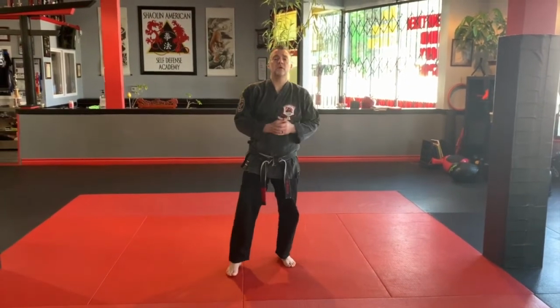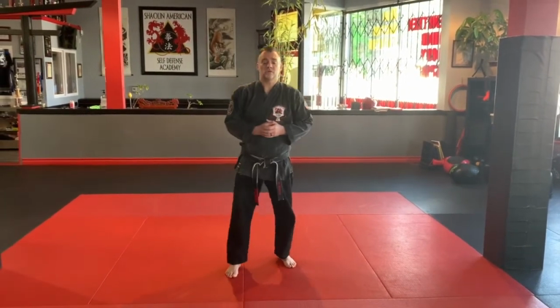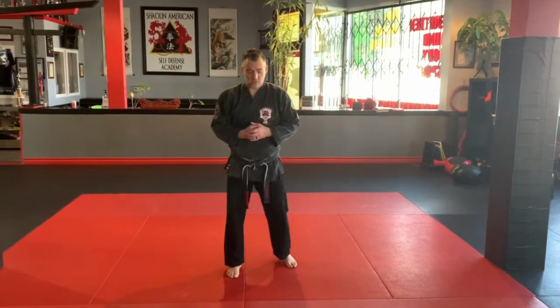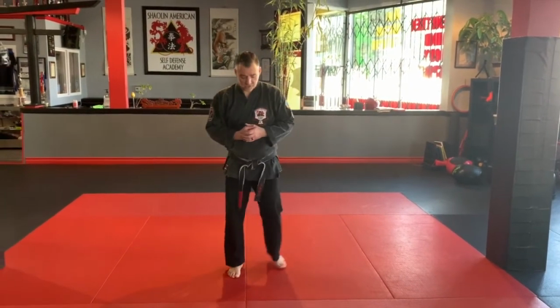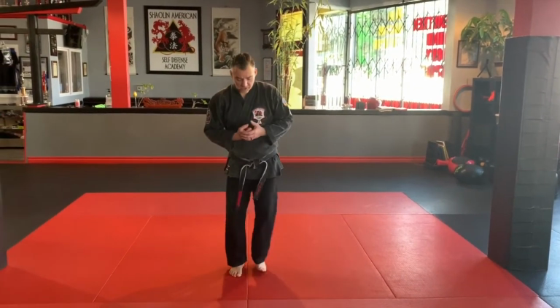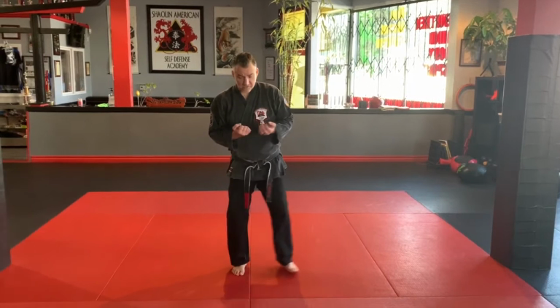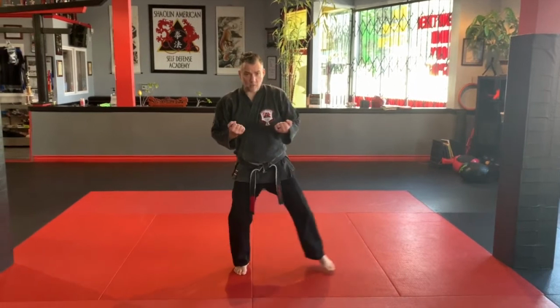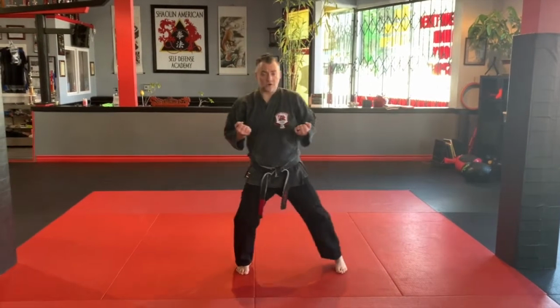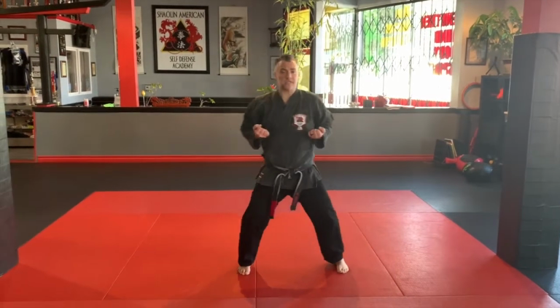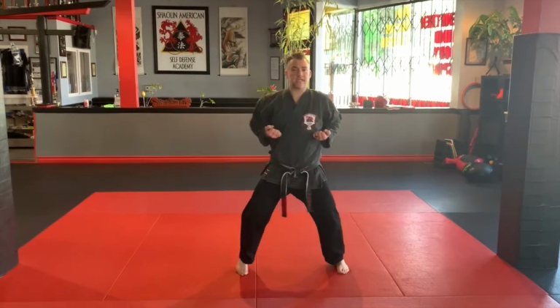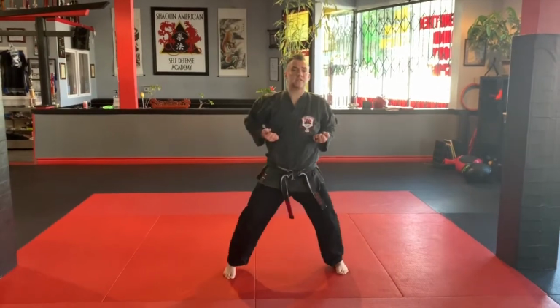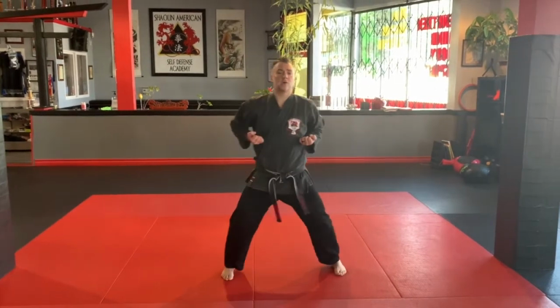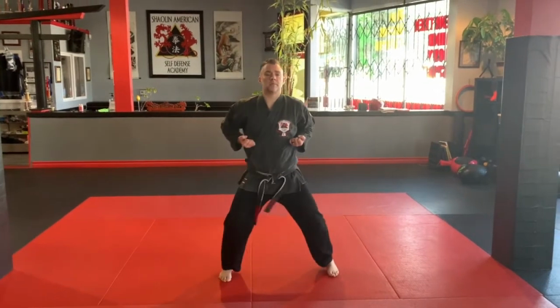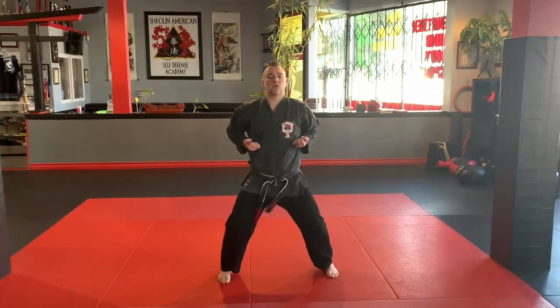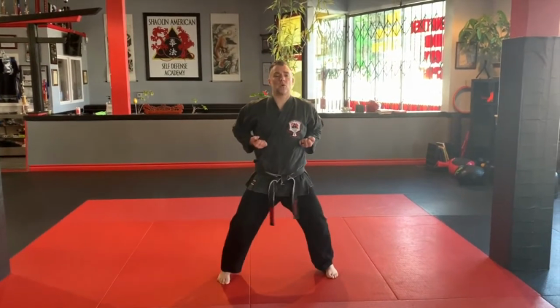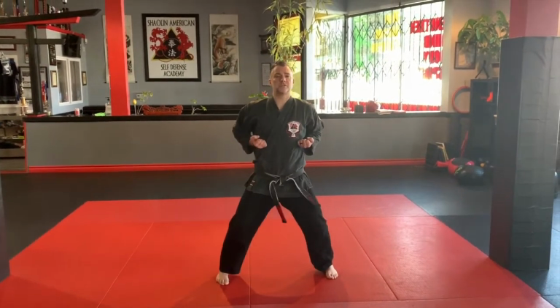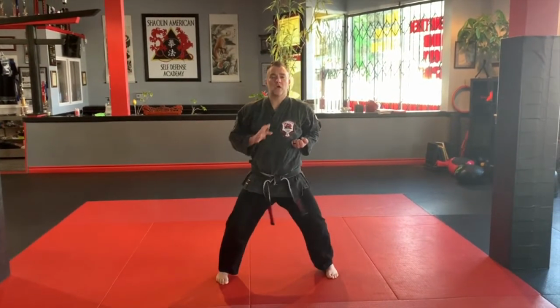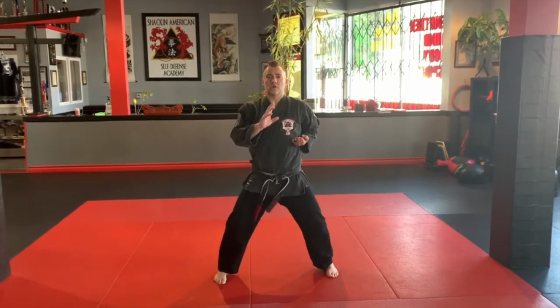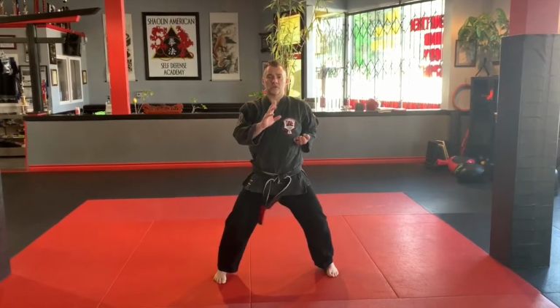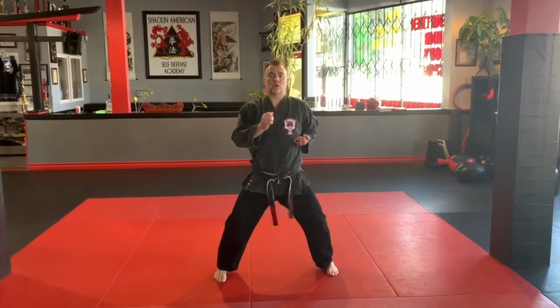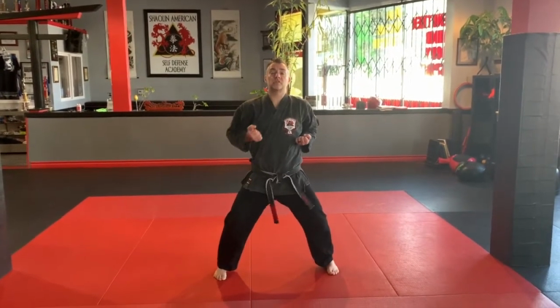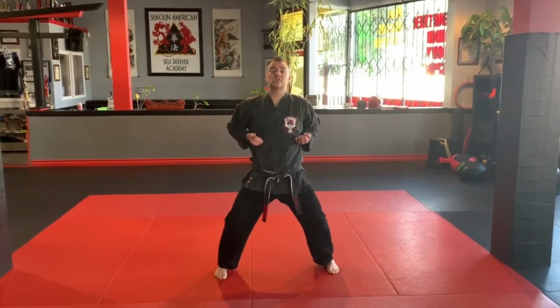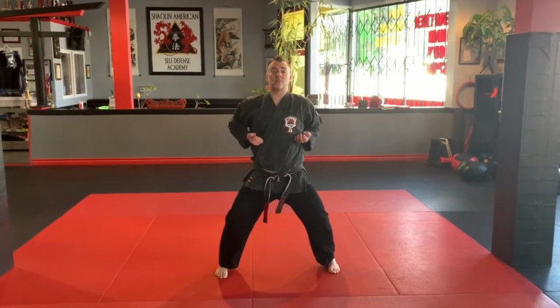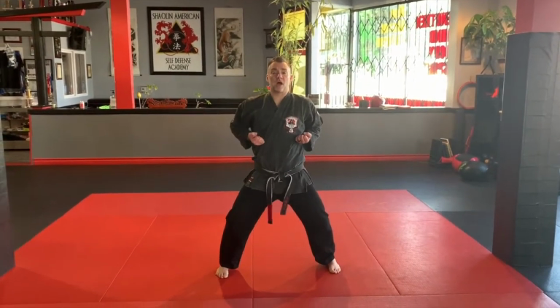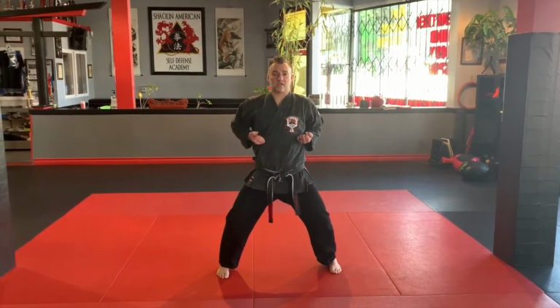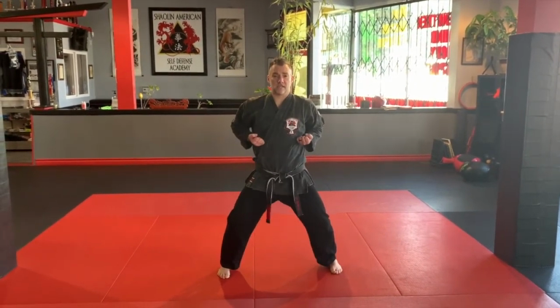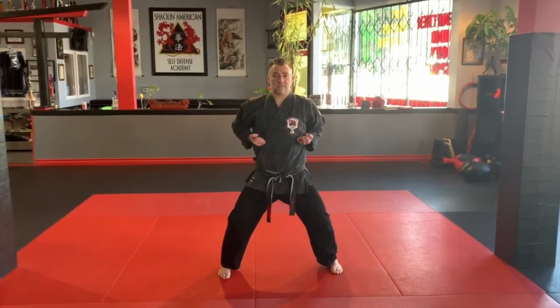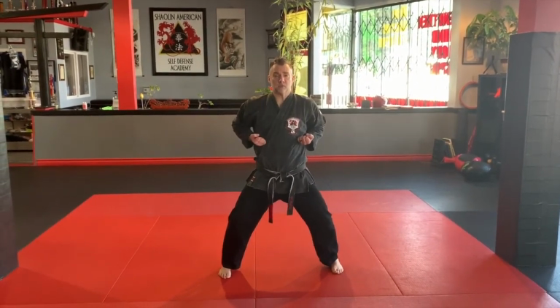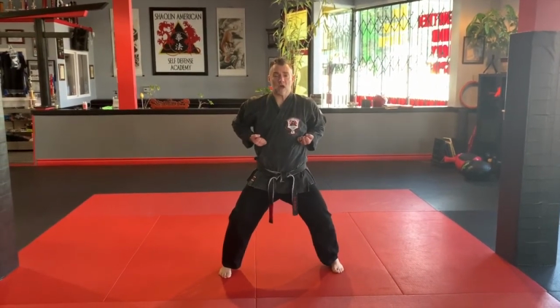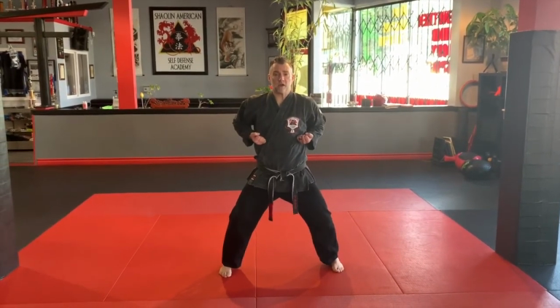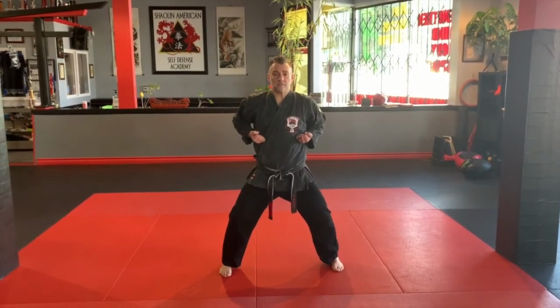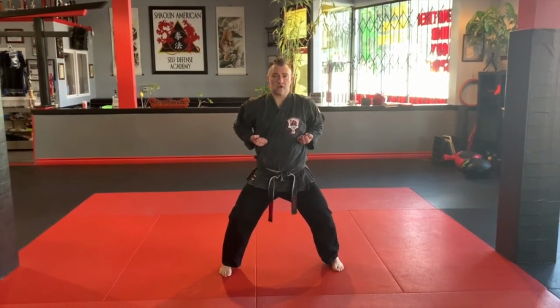We'll start just from a horse stance, open up to a horse. We'll start with the star blocking set, right arm first.